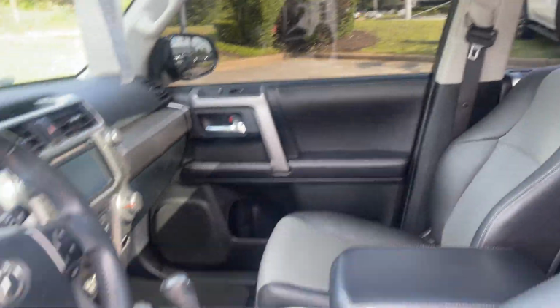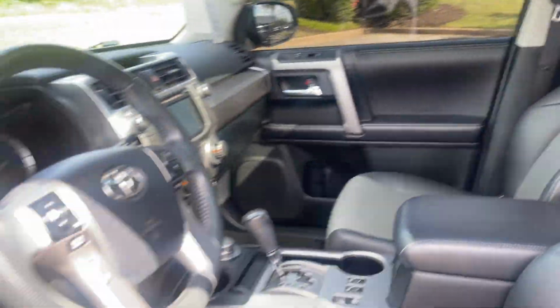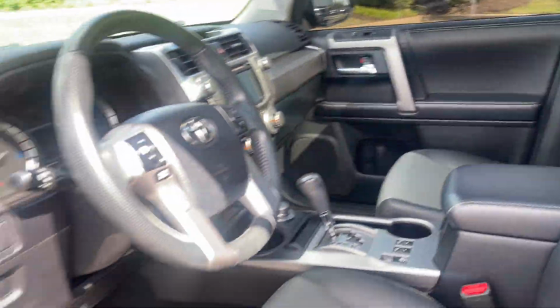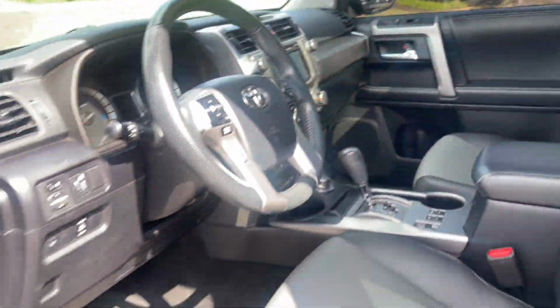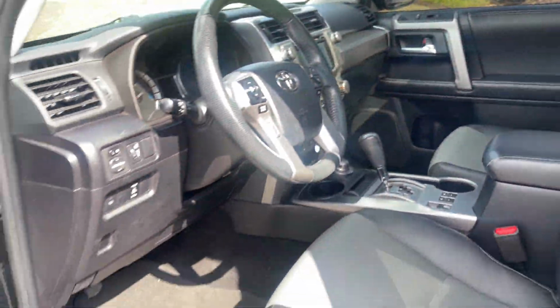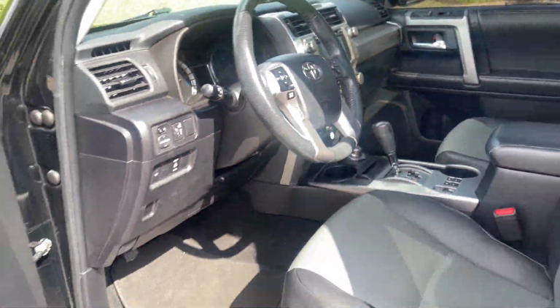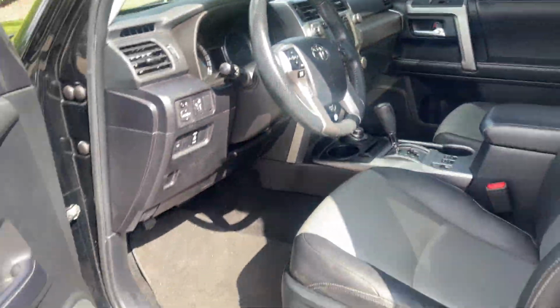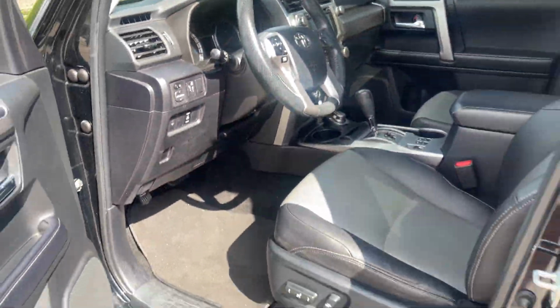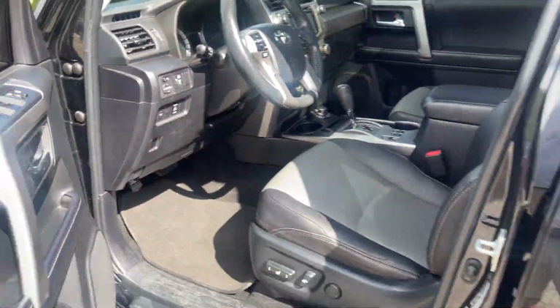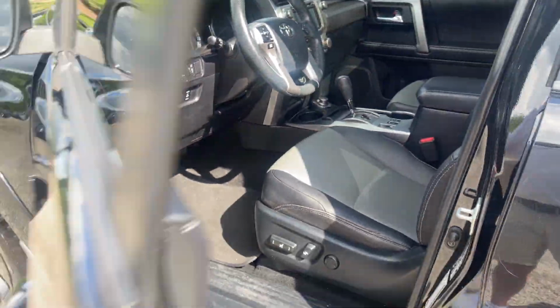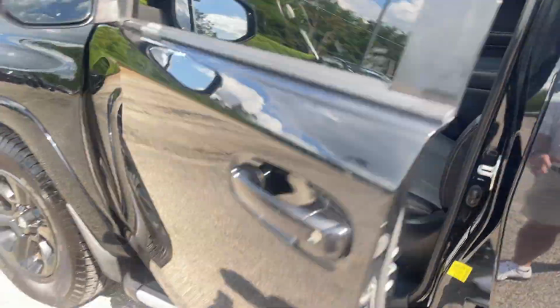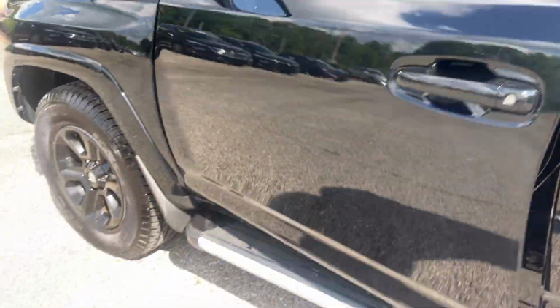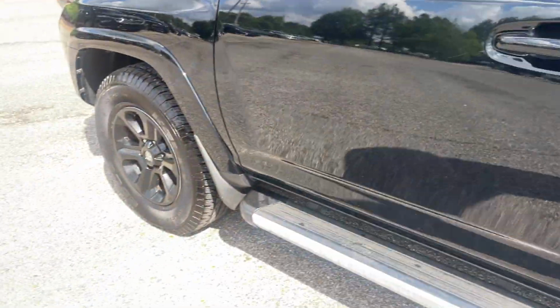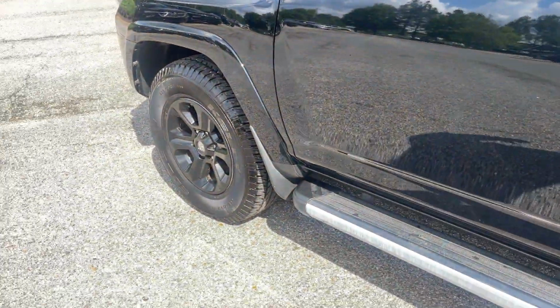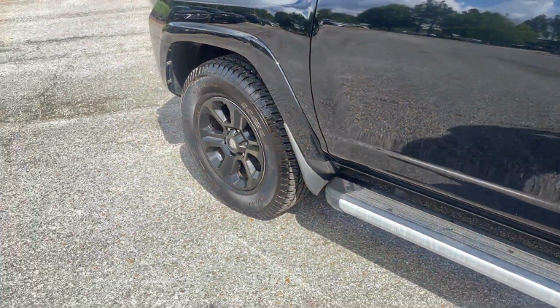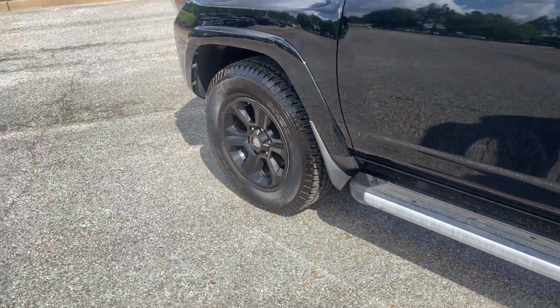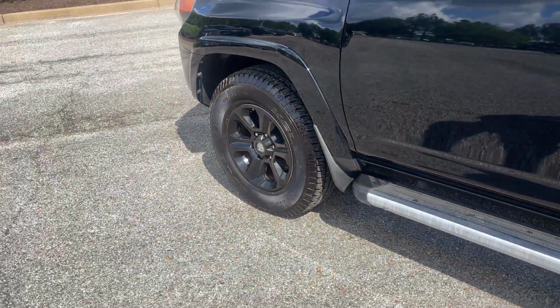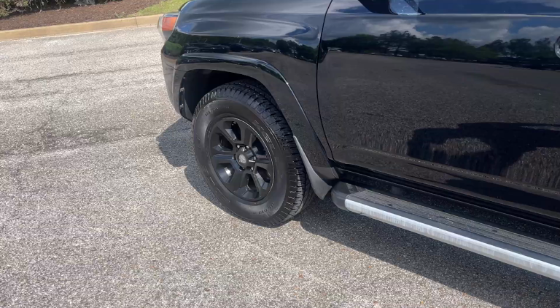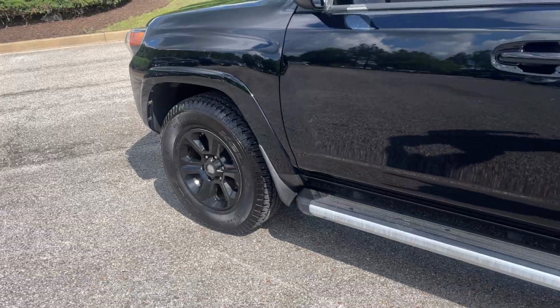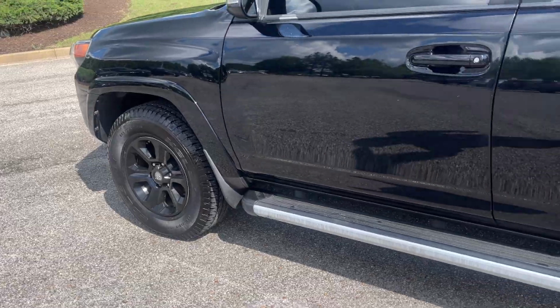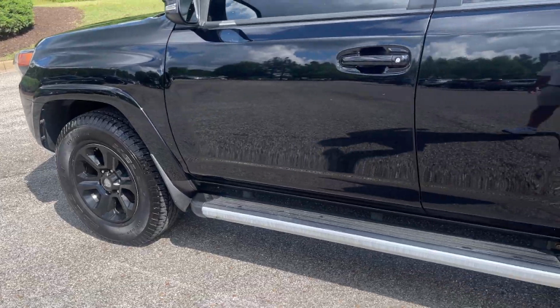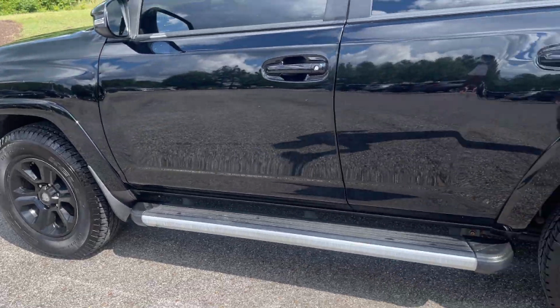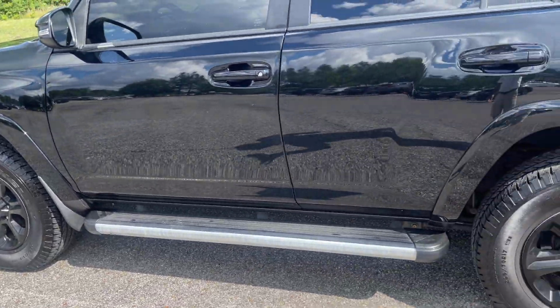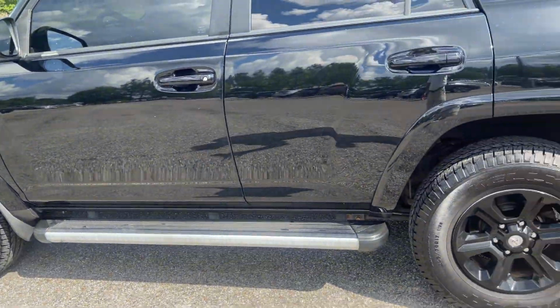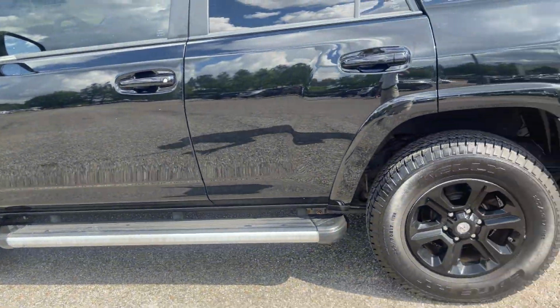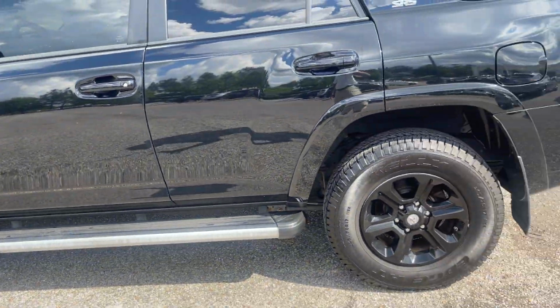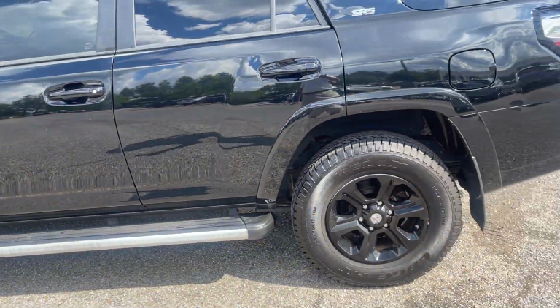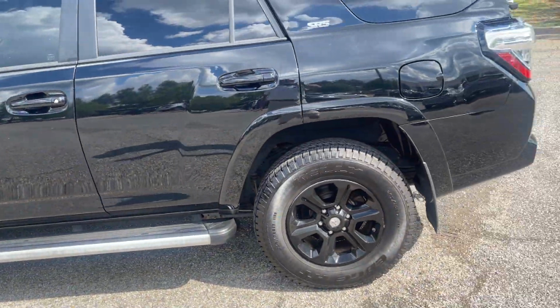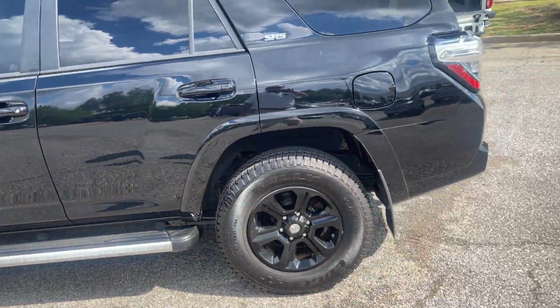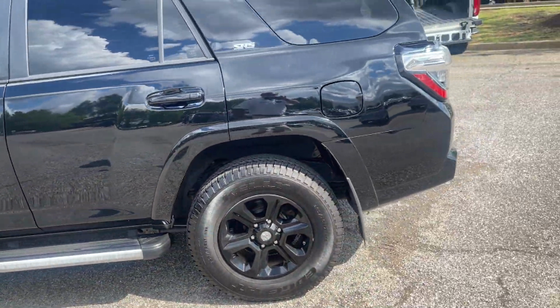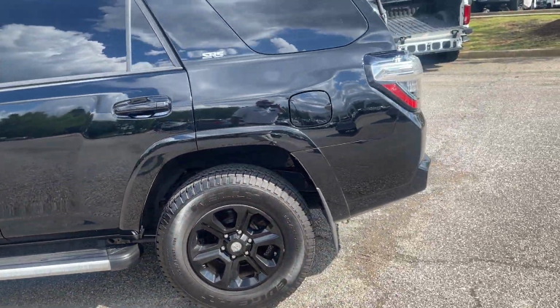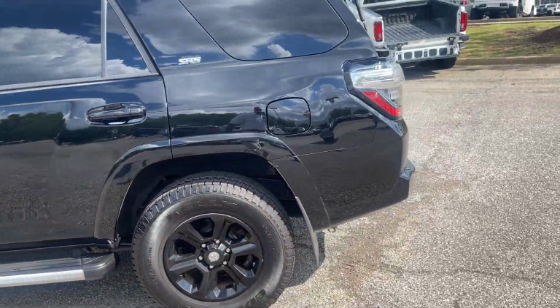Wow, this is nice. And look at those black wheels — that is so sharp.